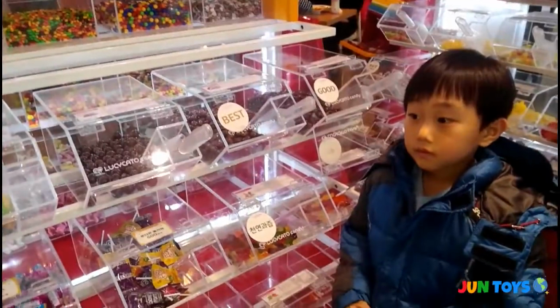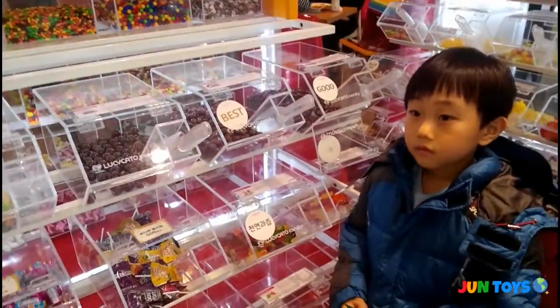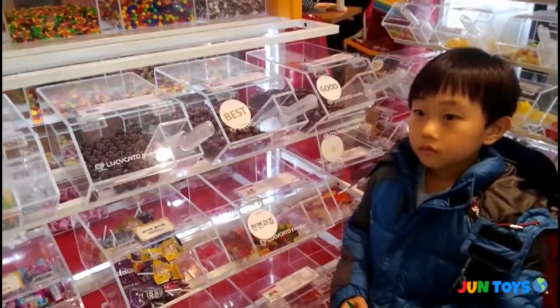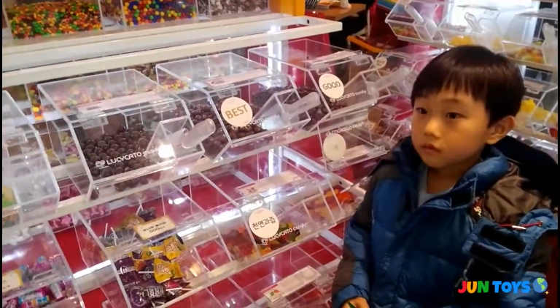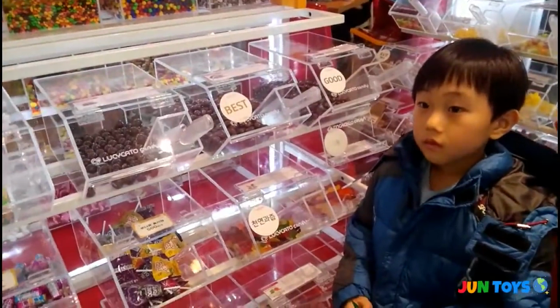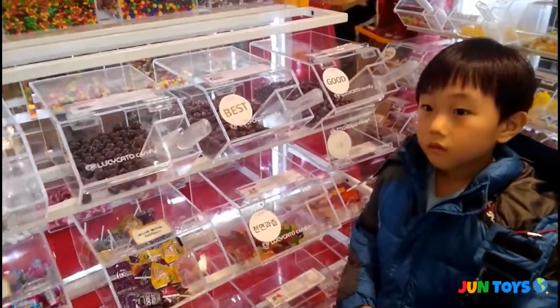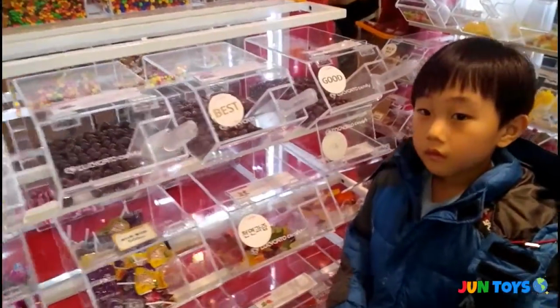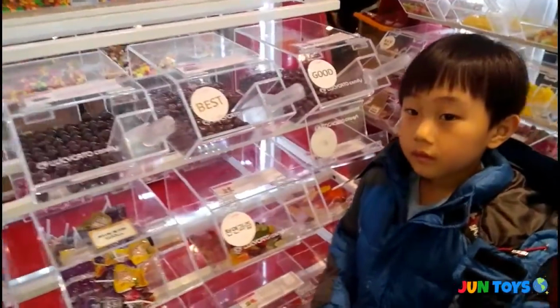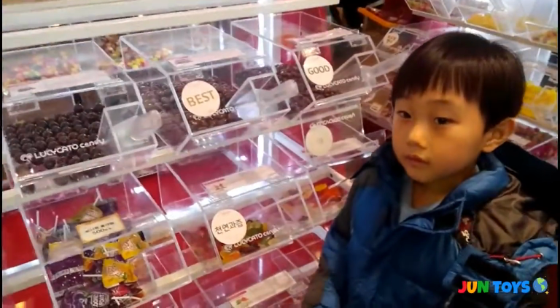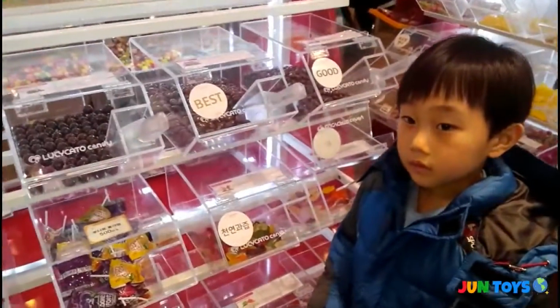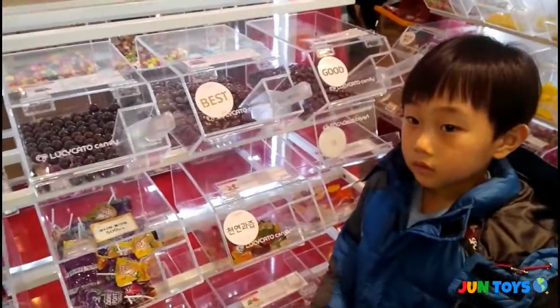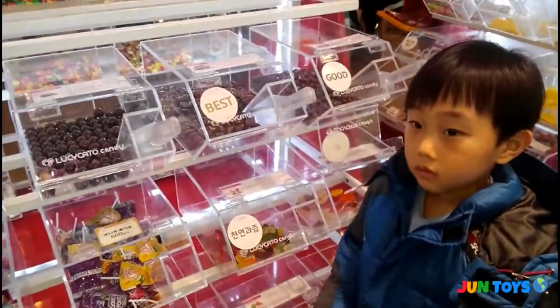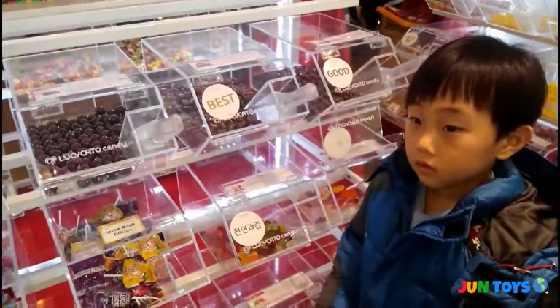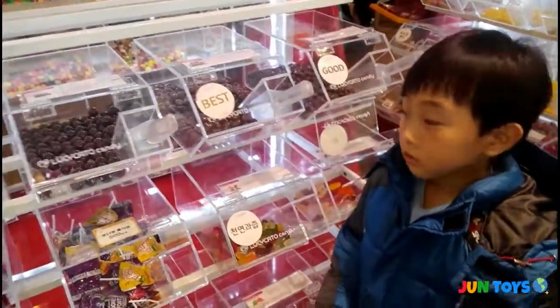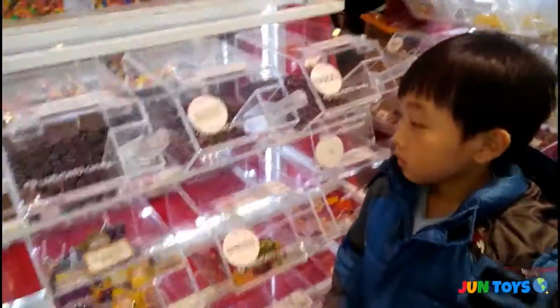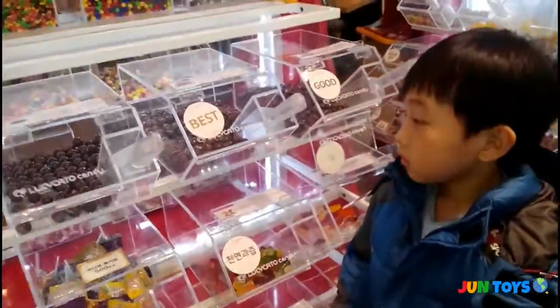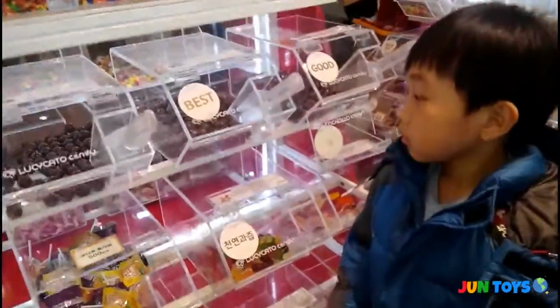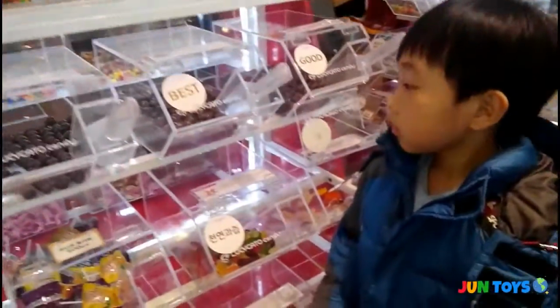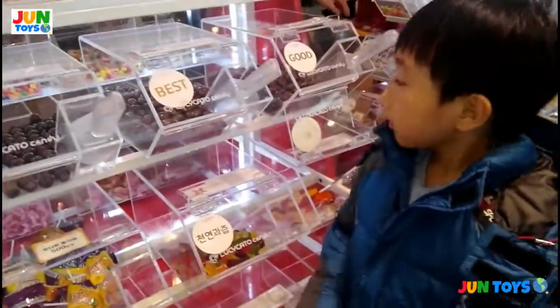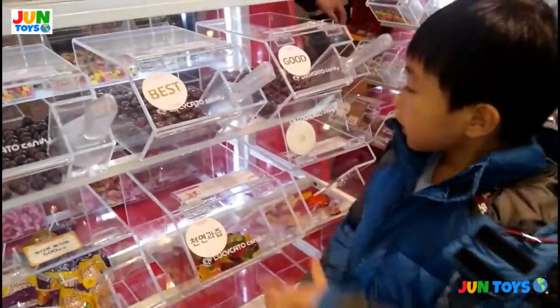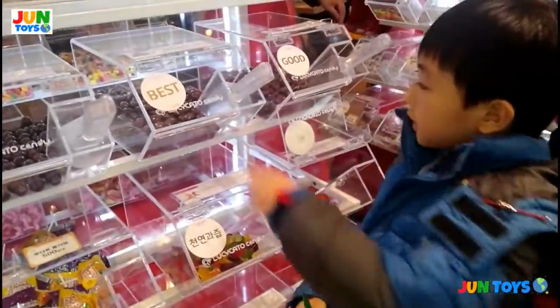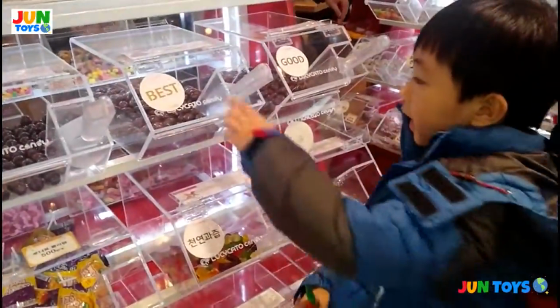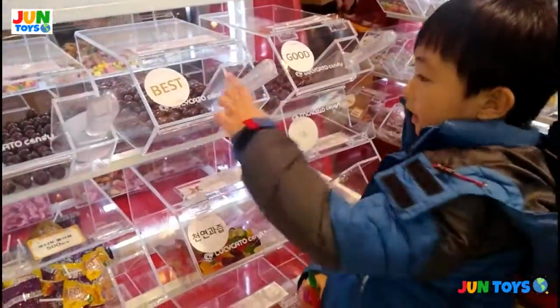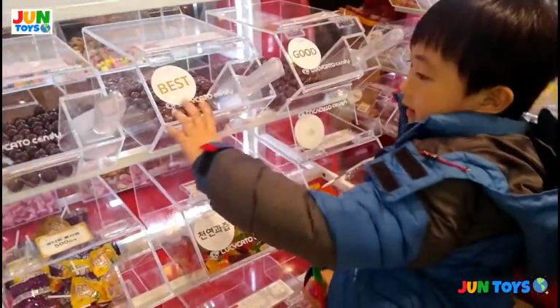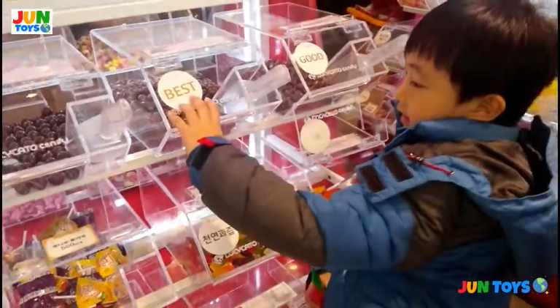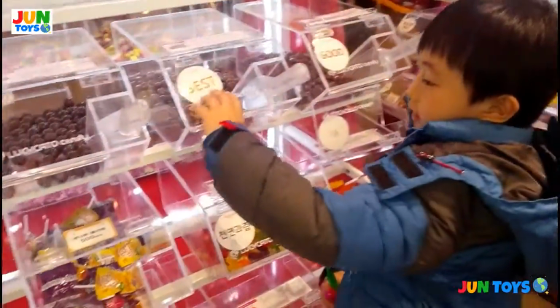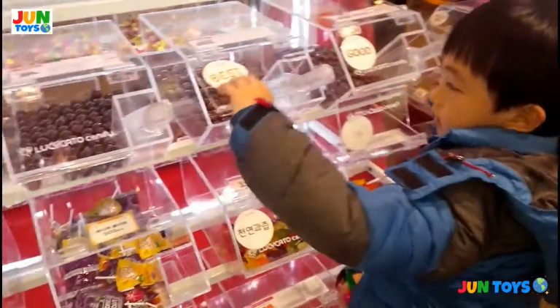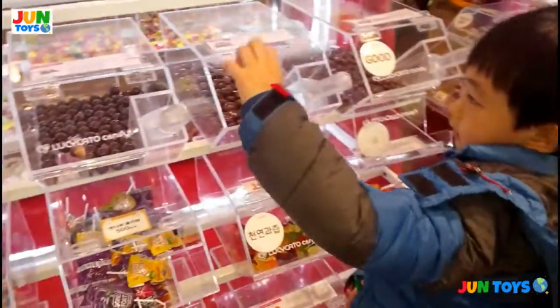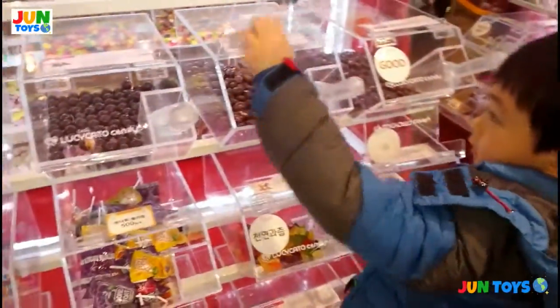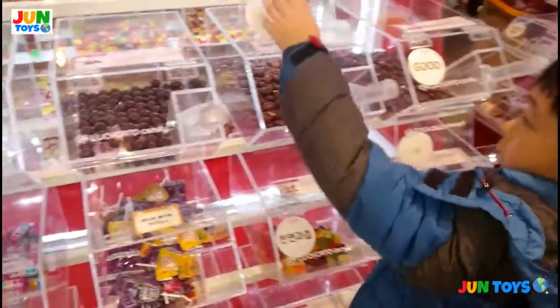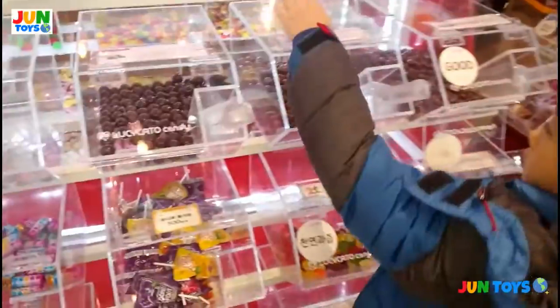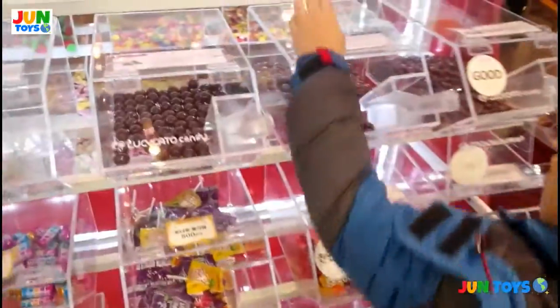Joongi will also get some chocolates. You like some chocolates Joongi? Yes! Alright, let's go get some!